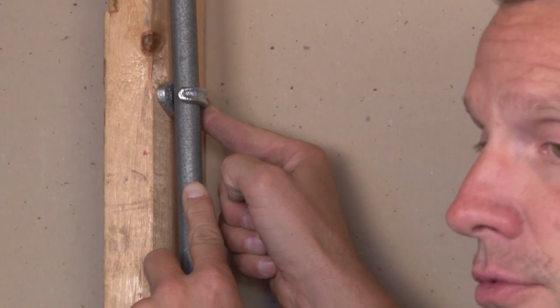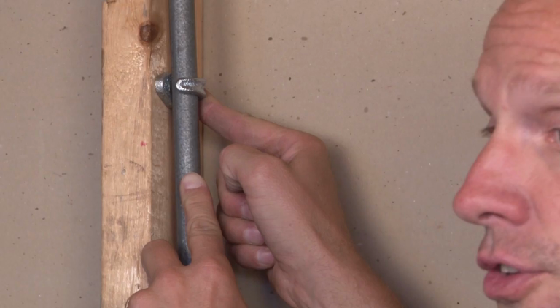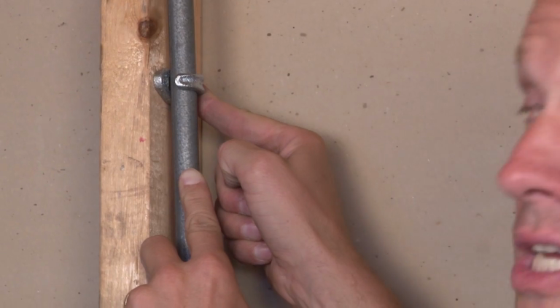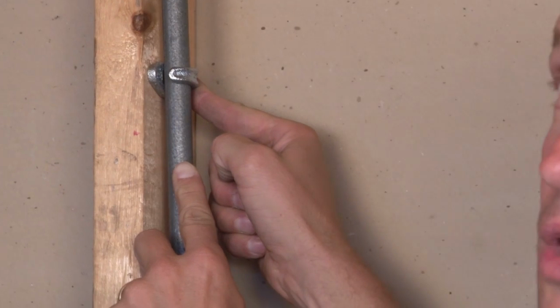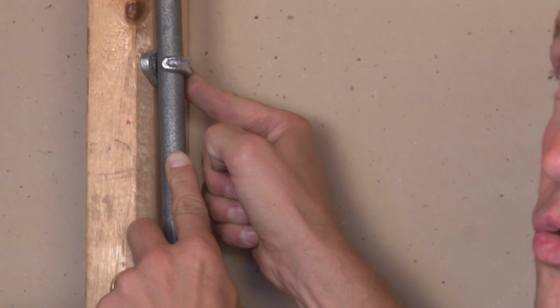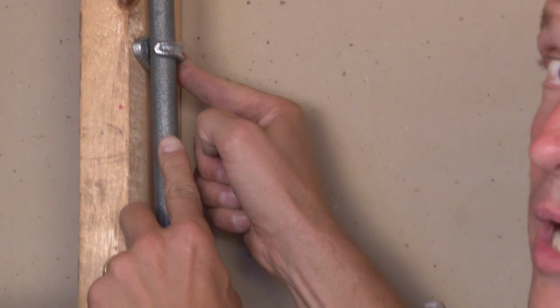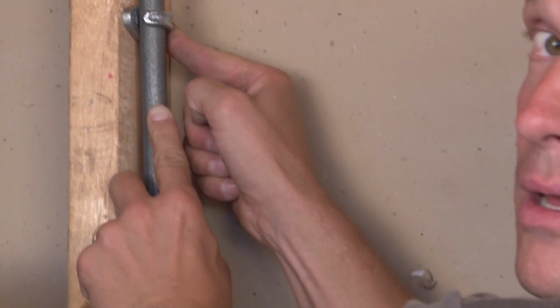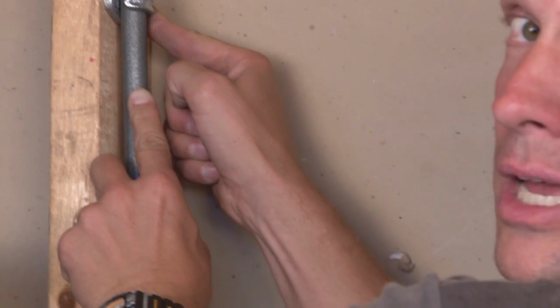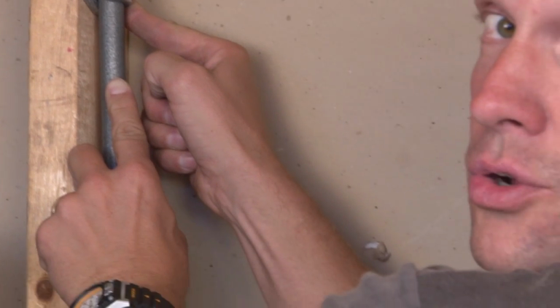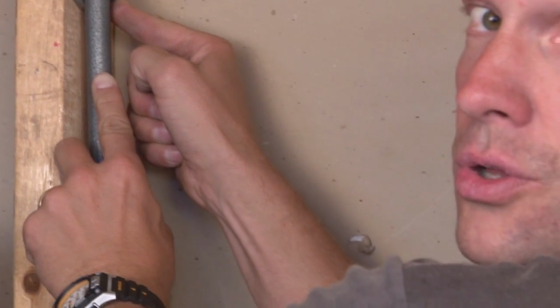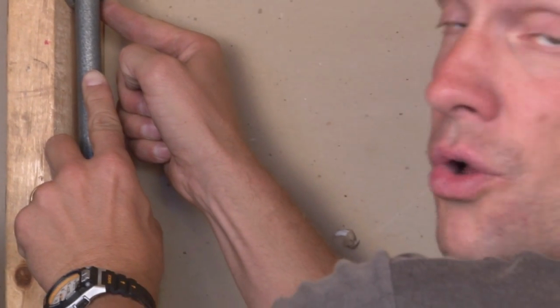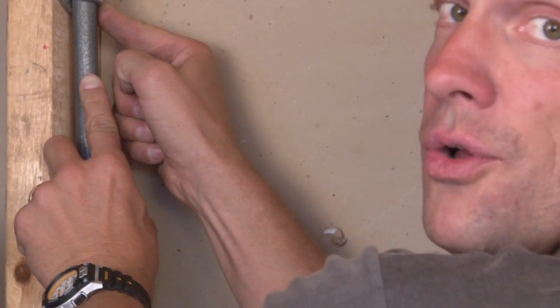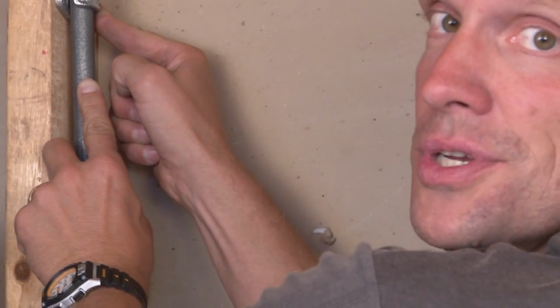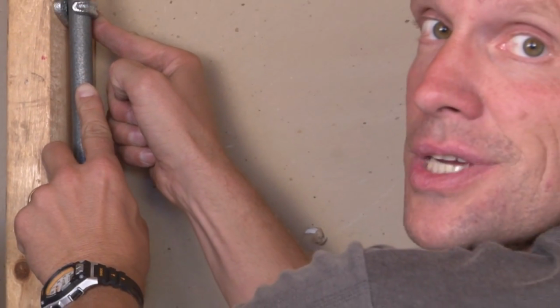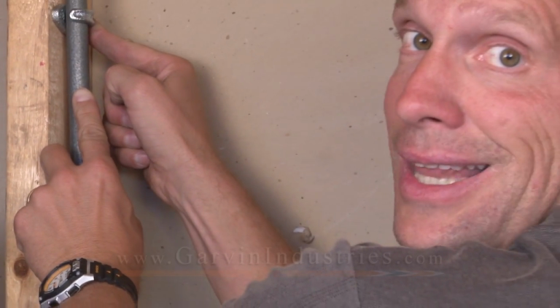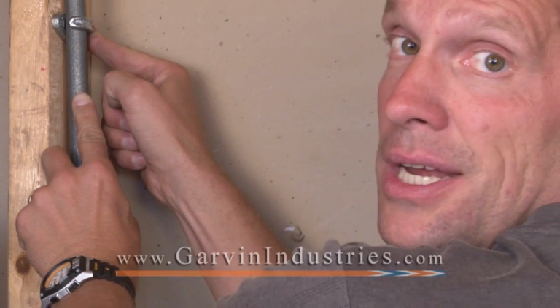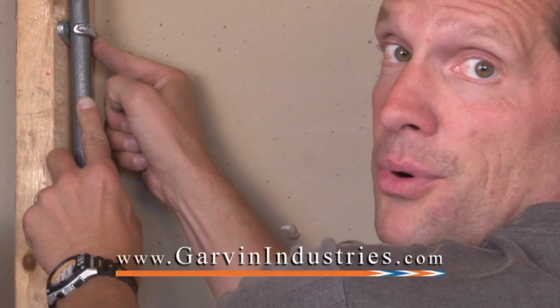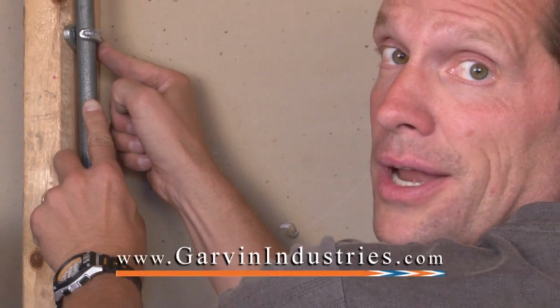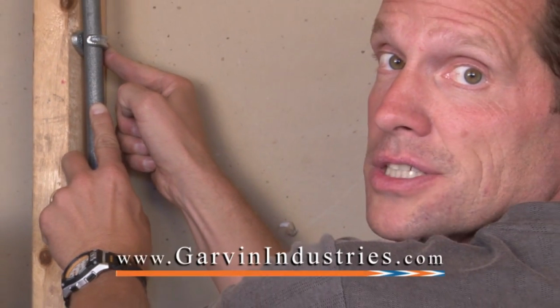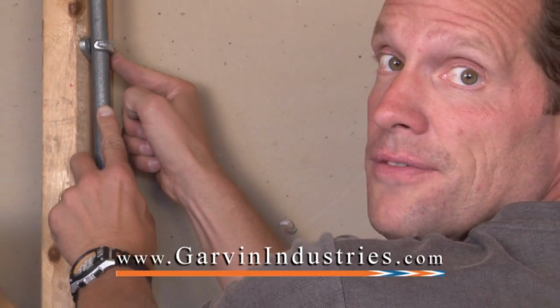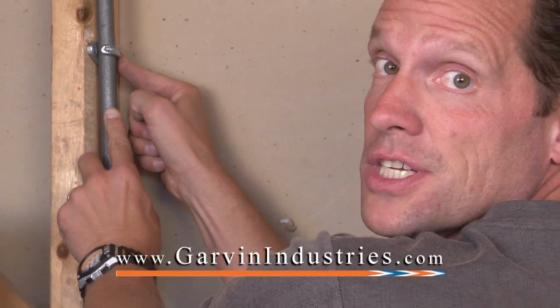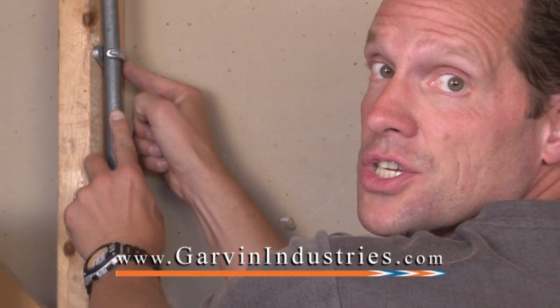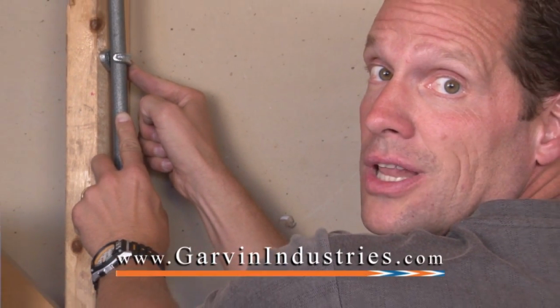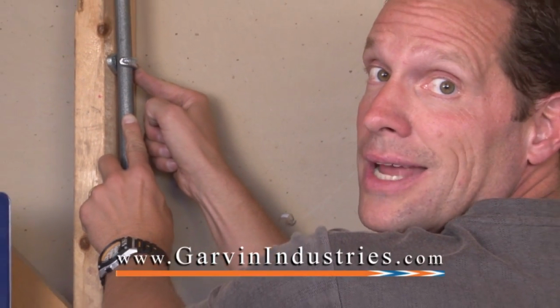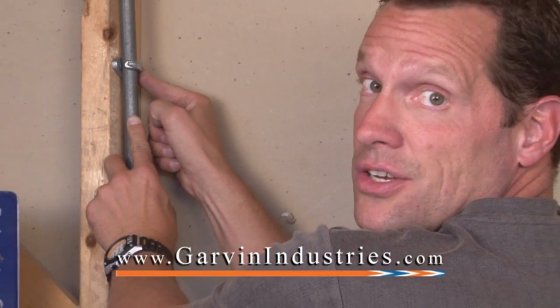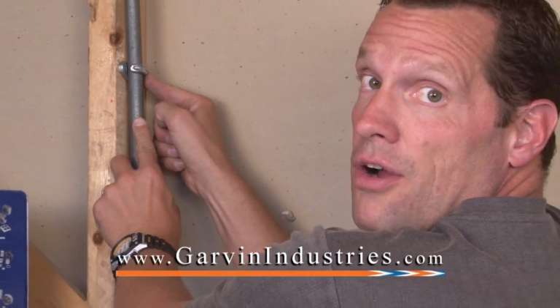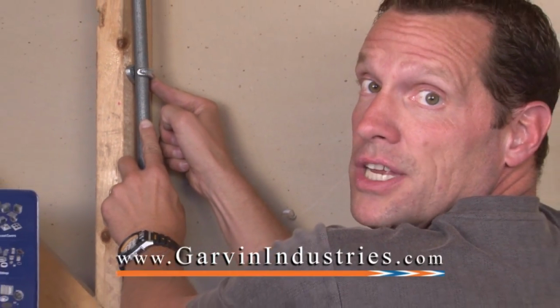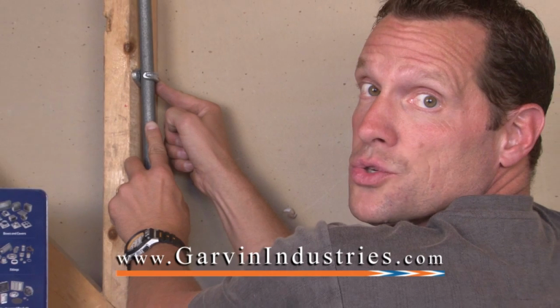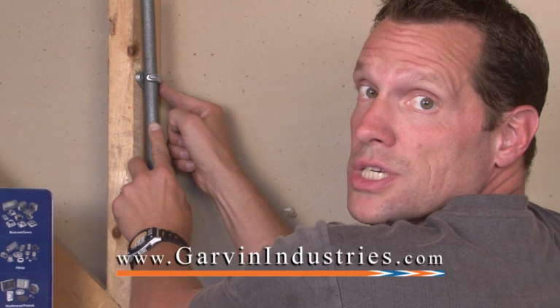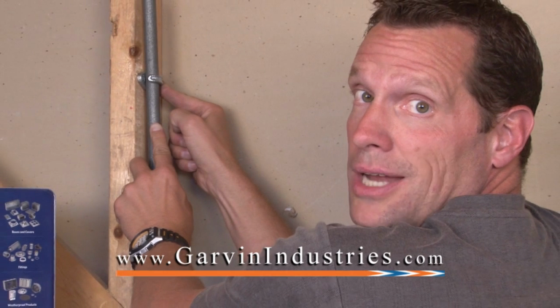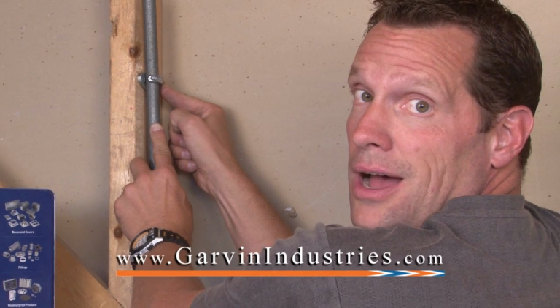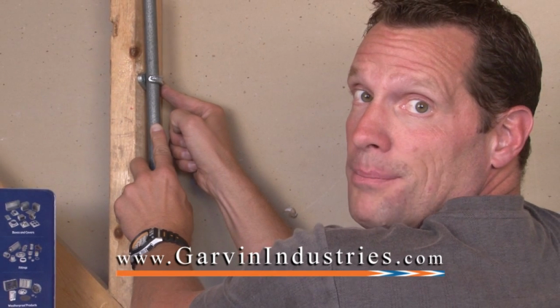For these and other great electrical, low voltage, and lighting products, visit us online at garvinindustries.com.